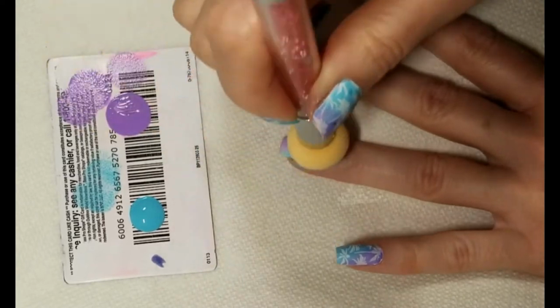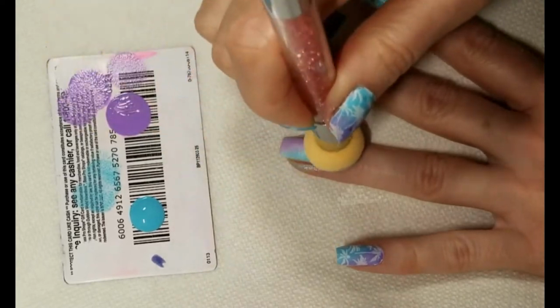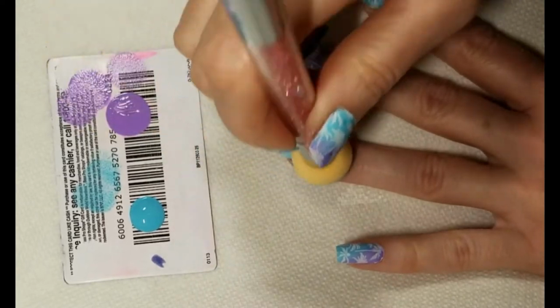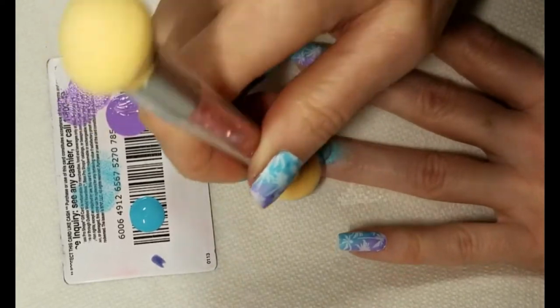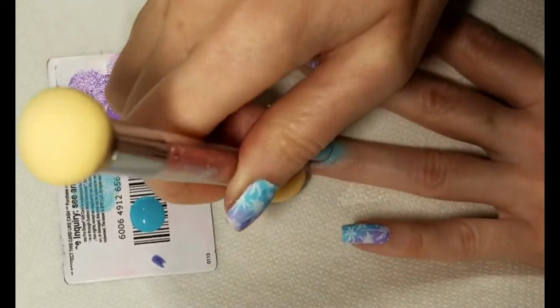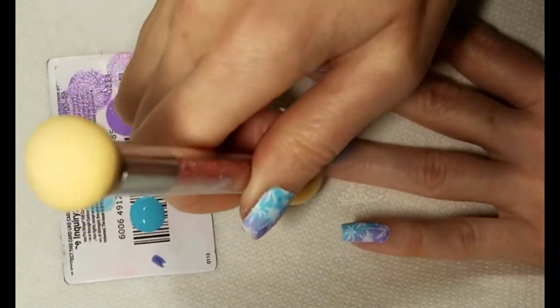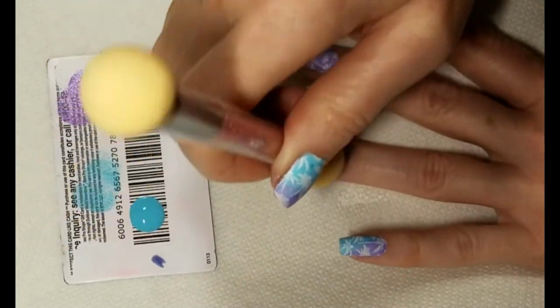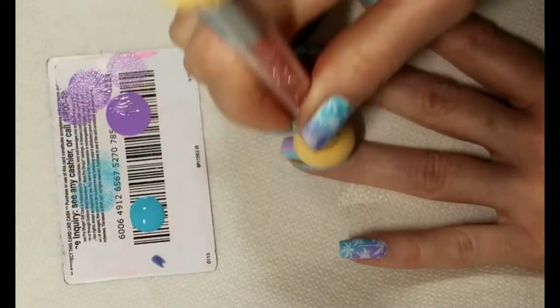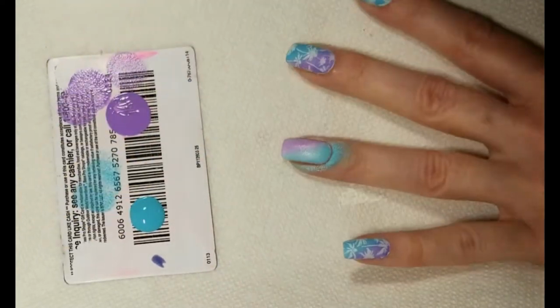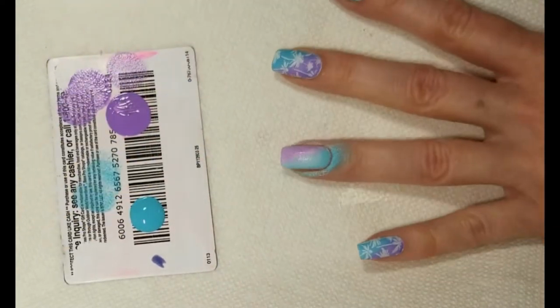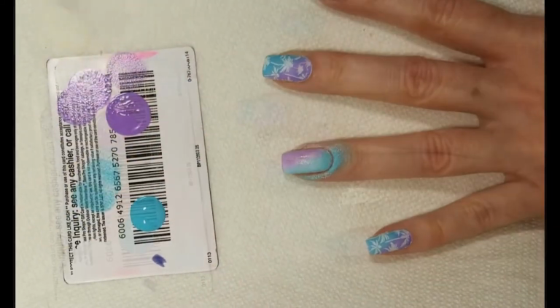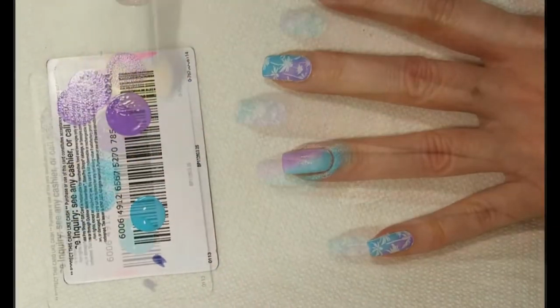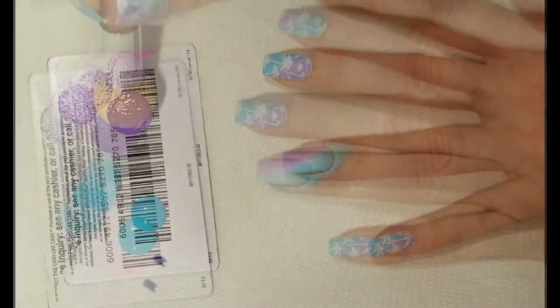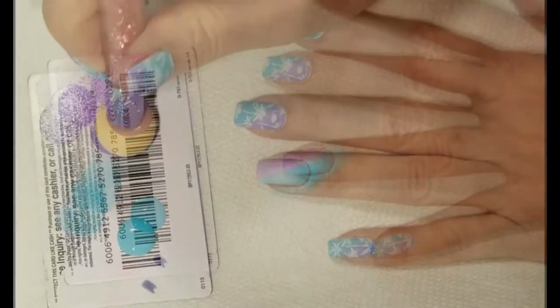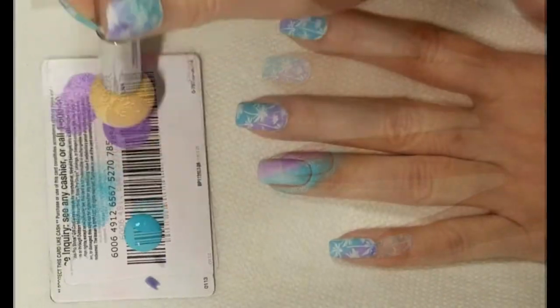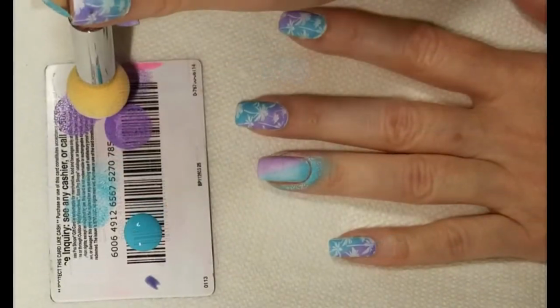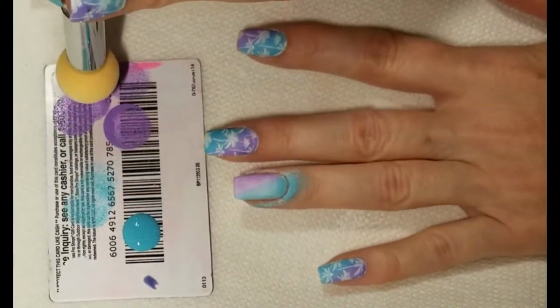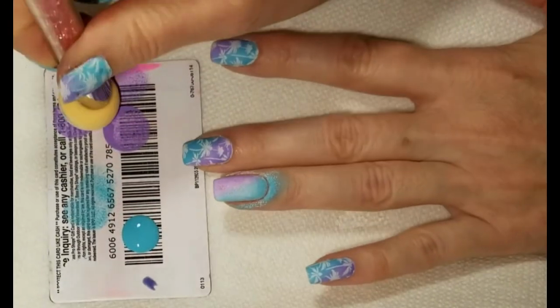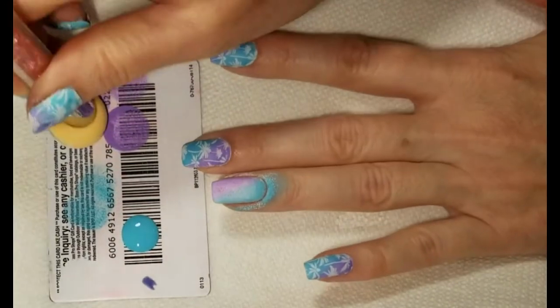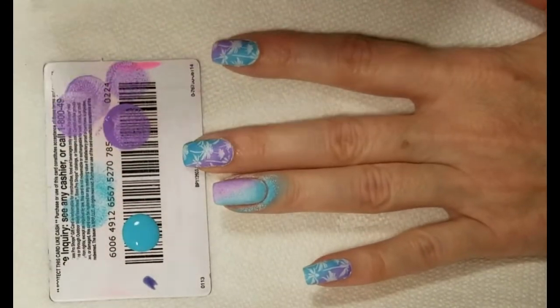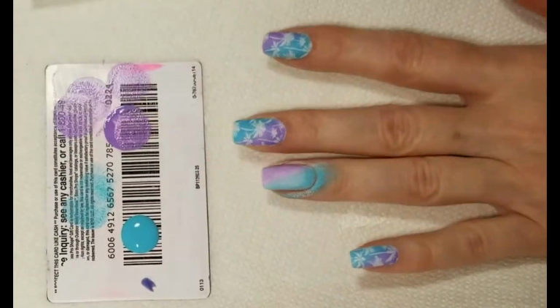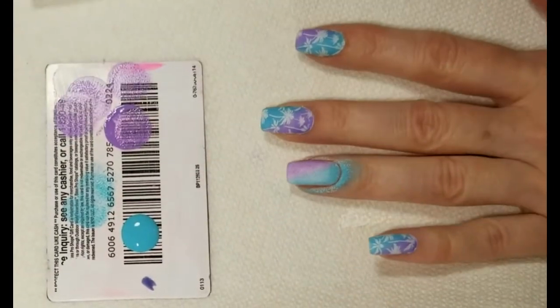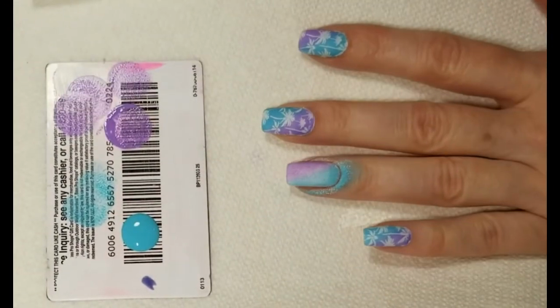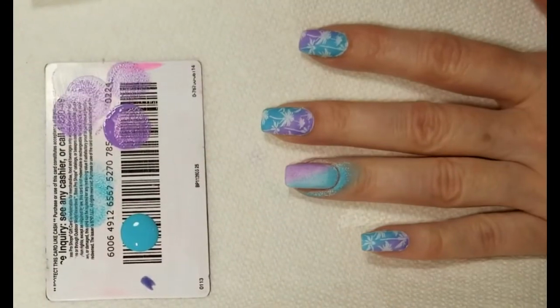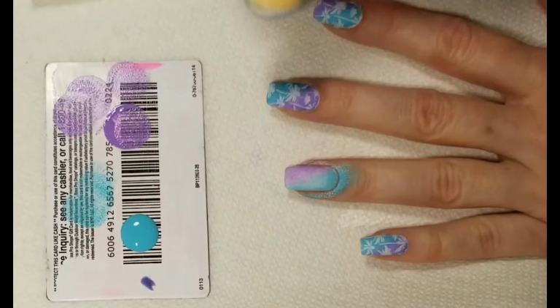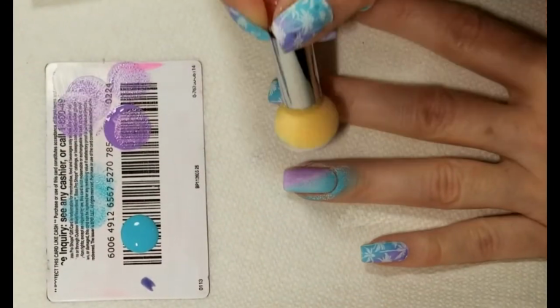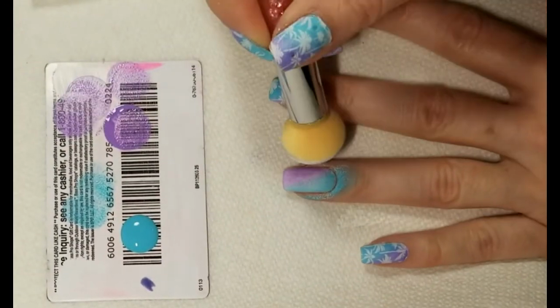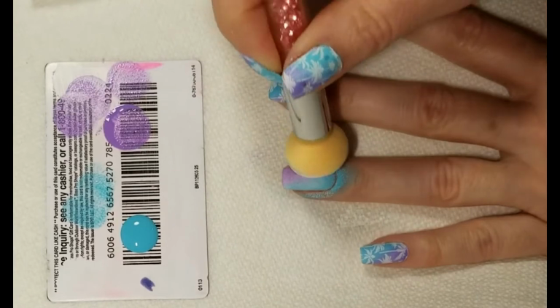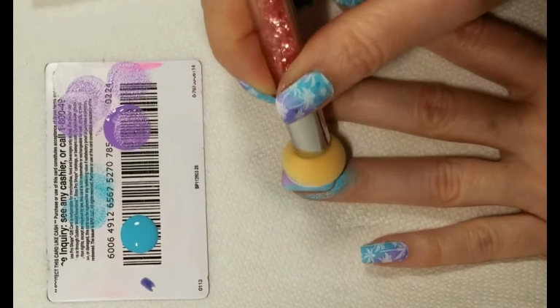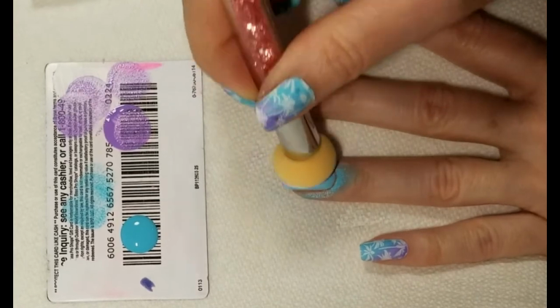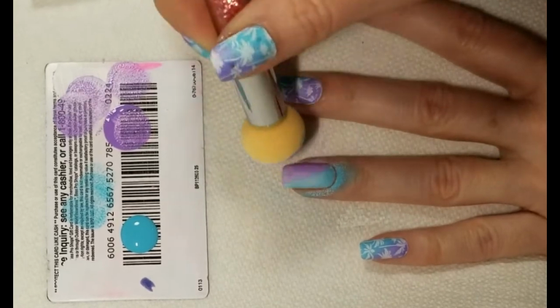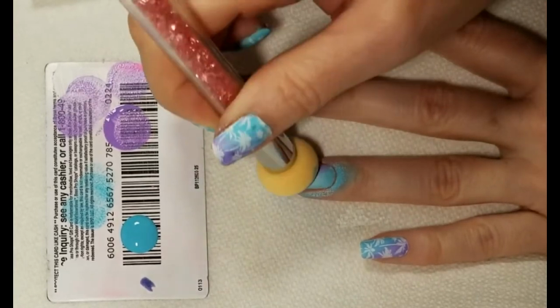You just want to make sure you put a top coat on before you wash your hands, because it will wash off your nails also.